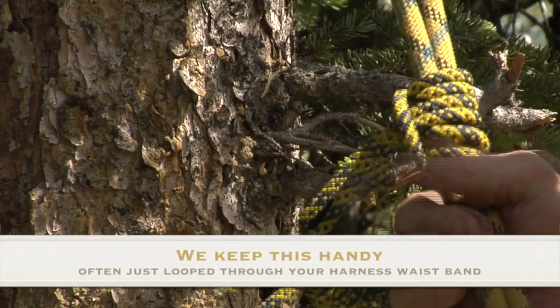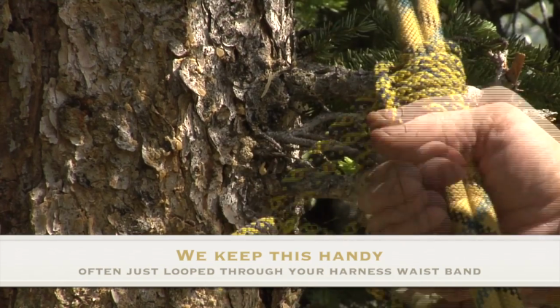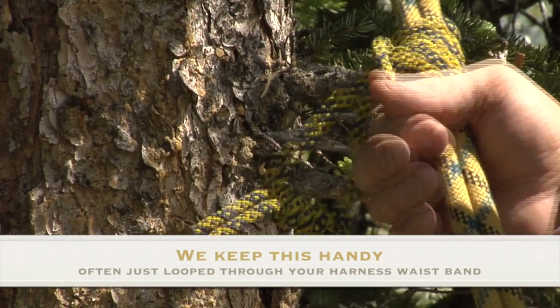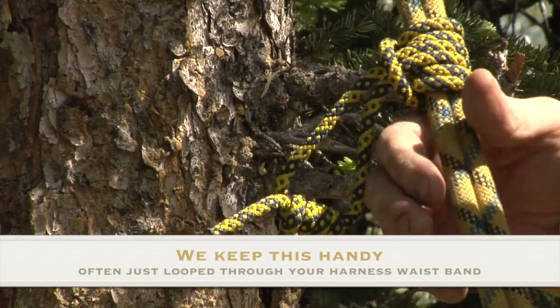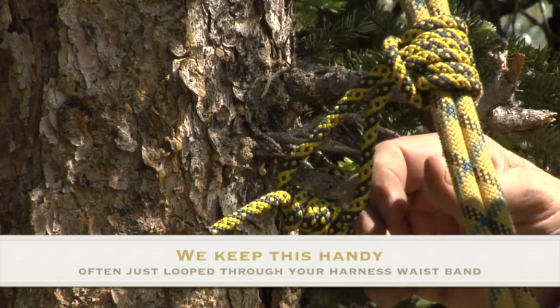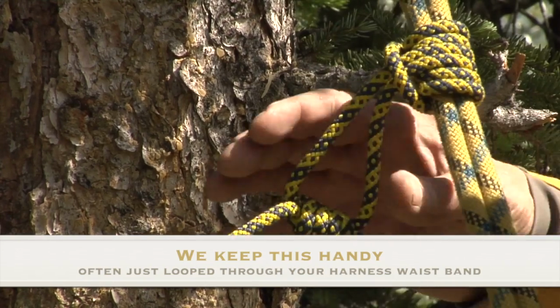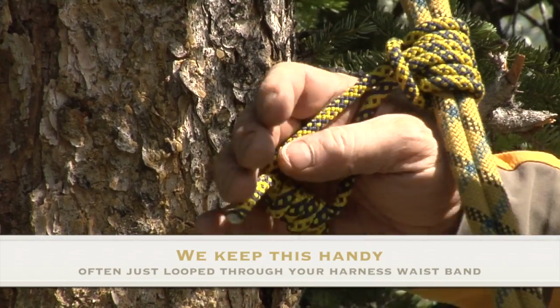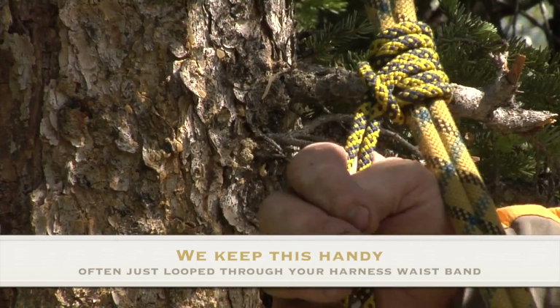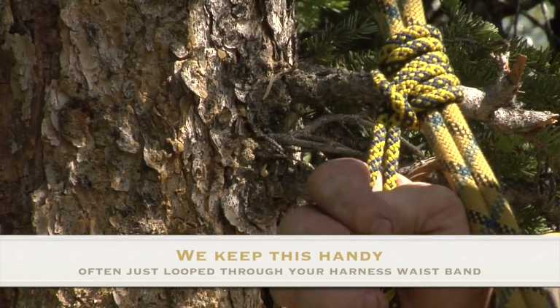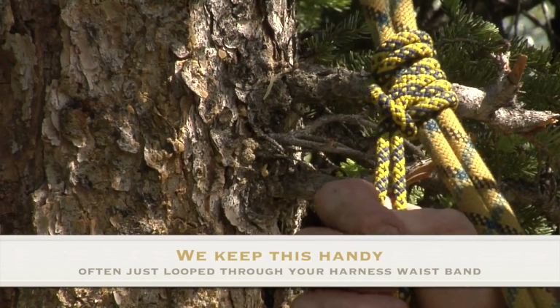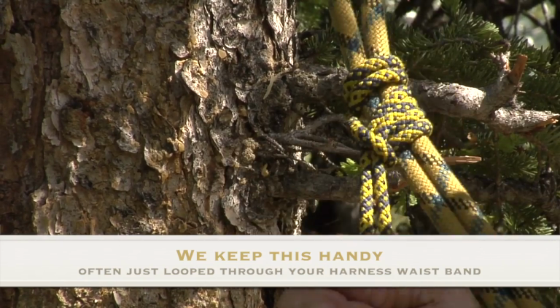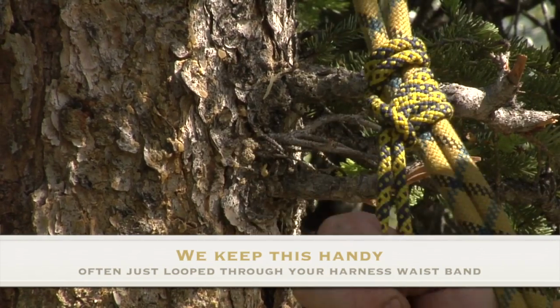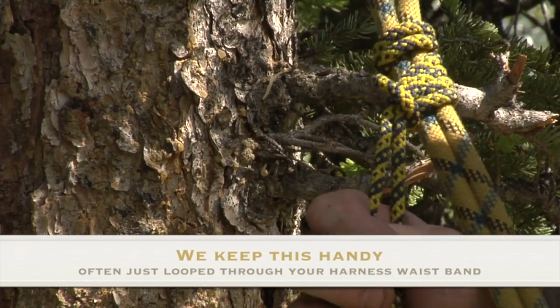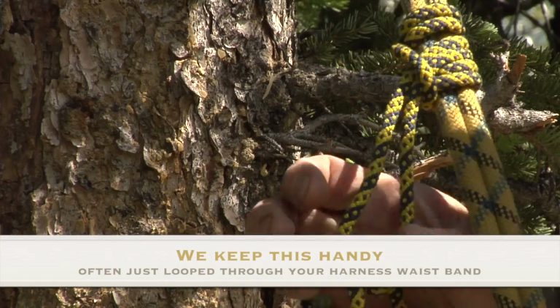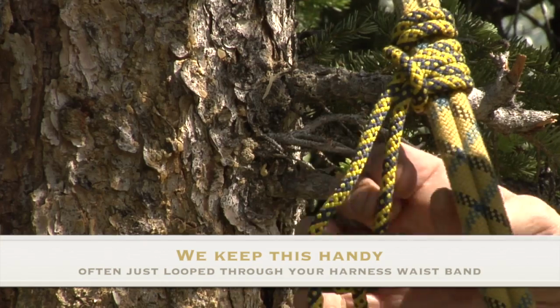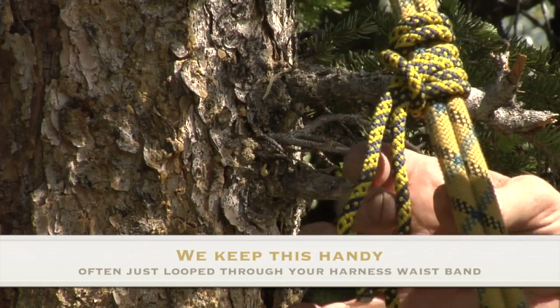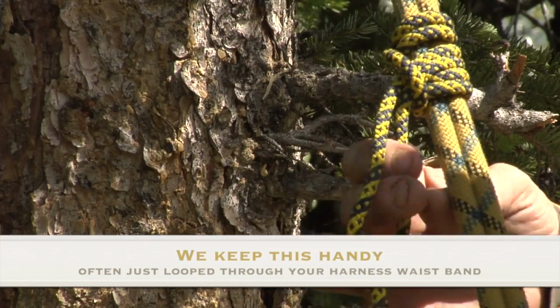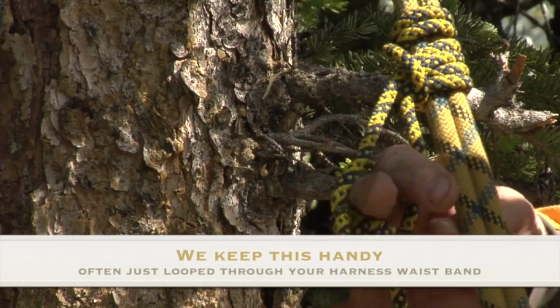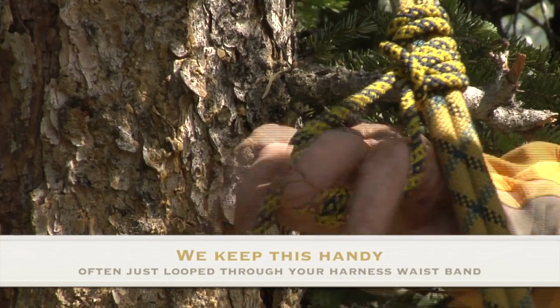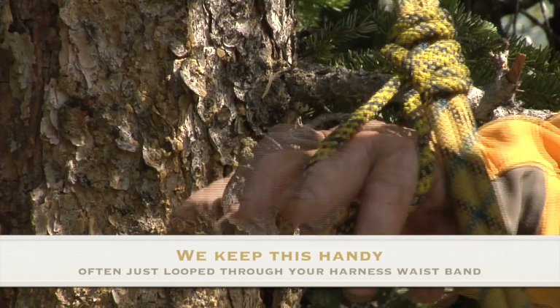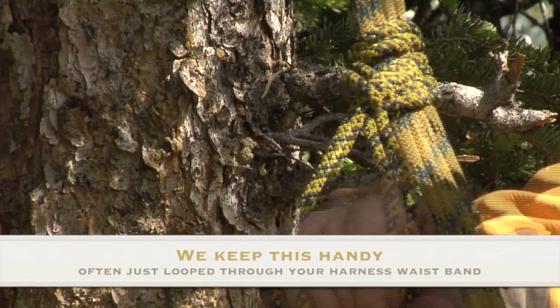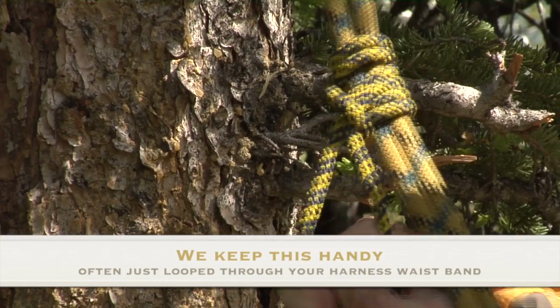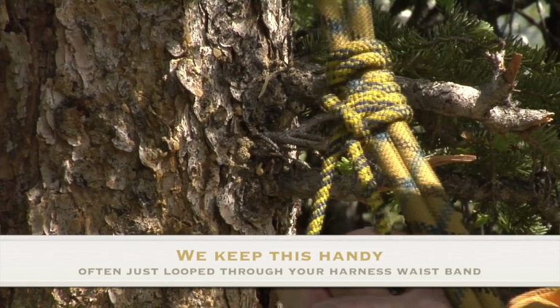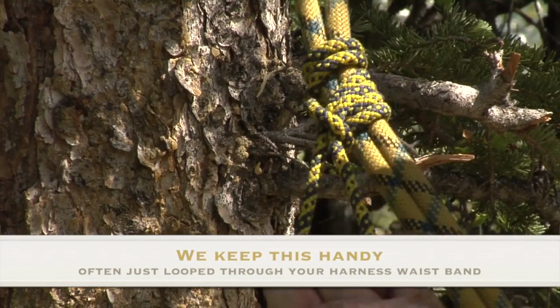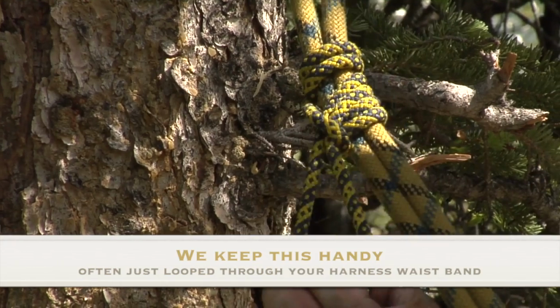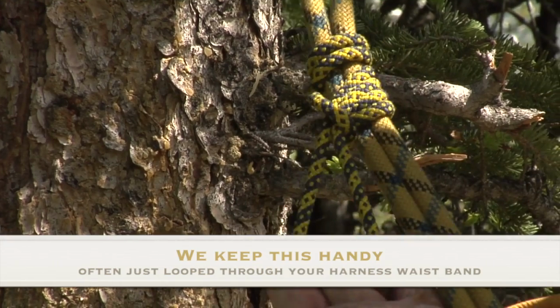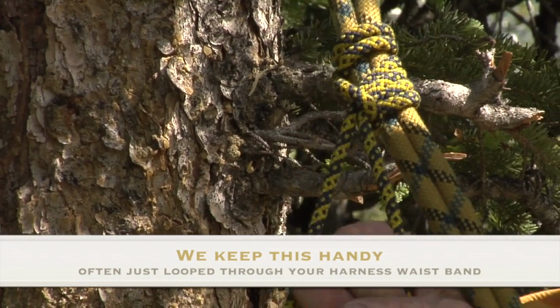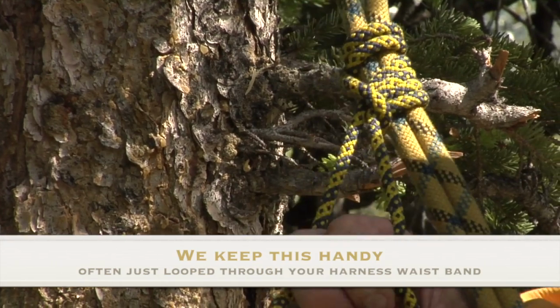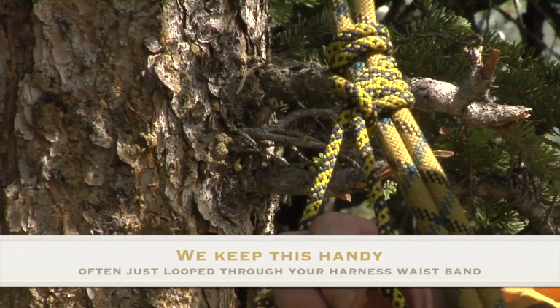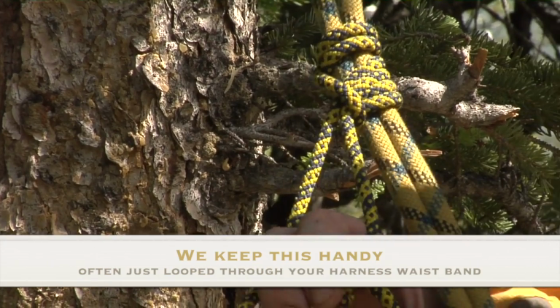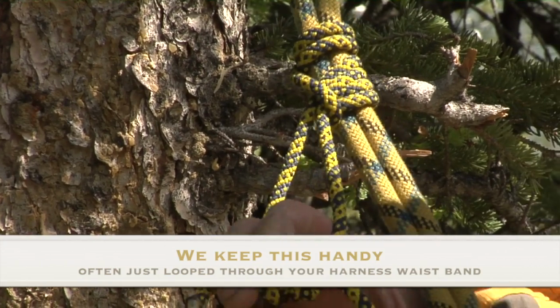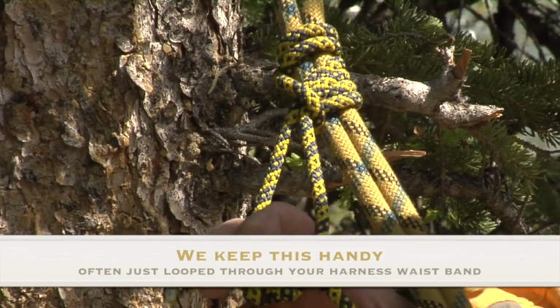And every mountaineer's quiver of knots and hitches.